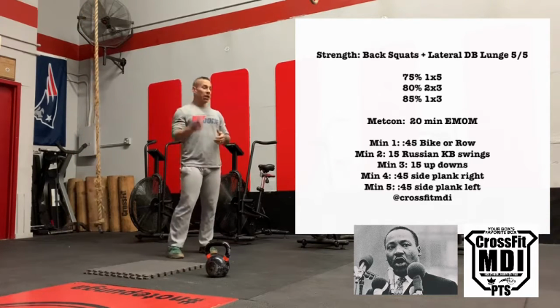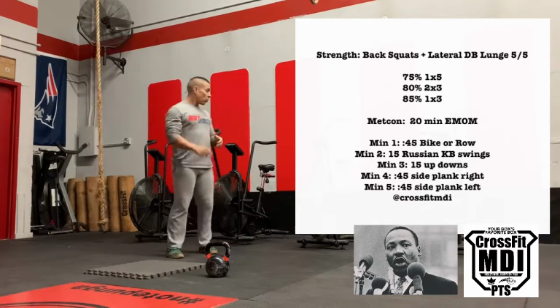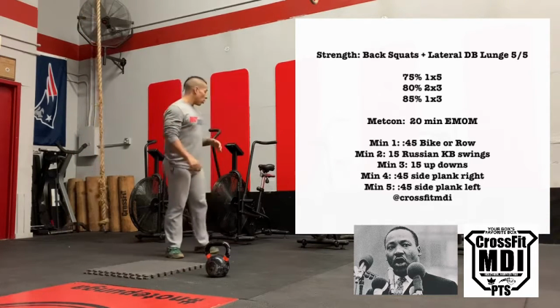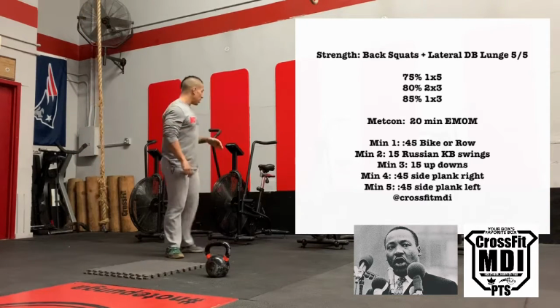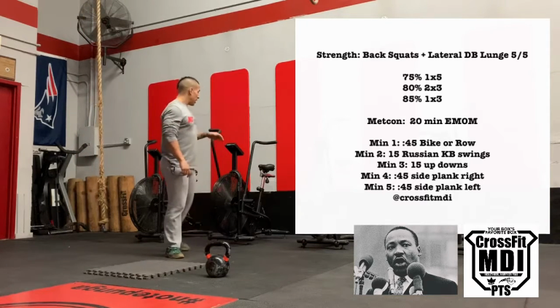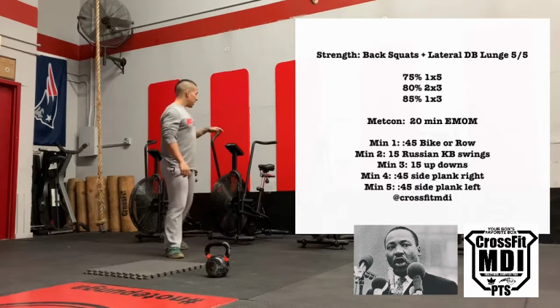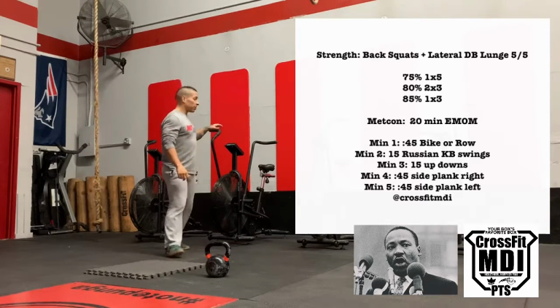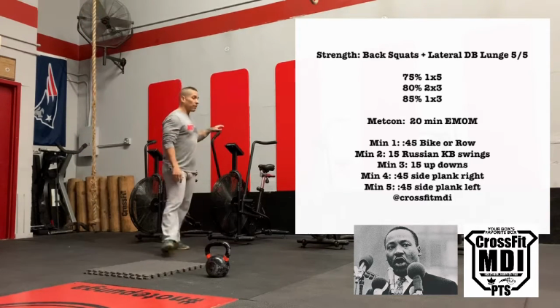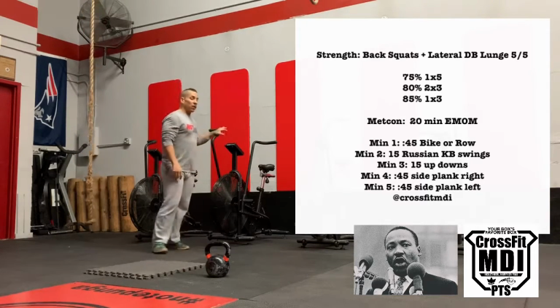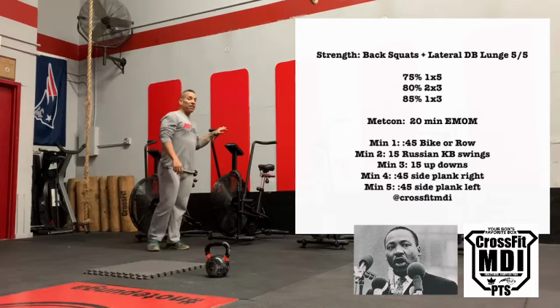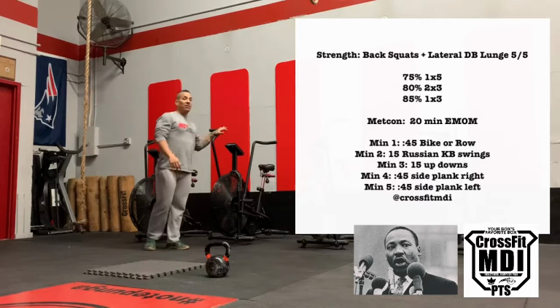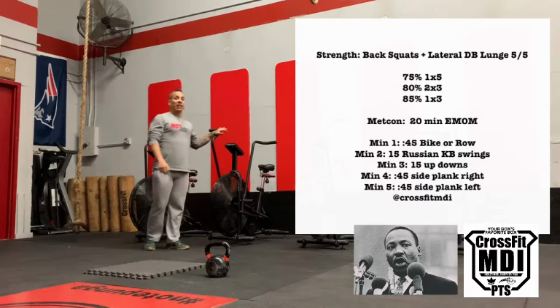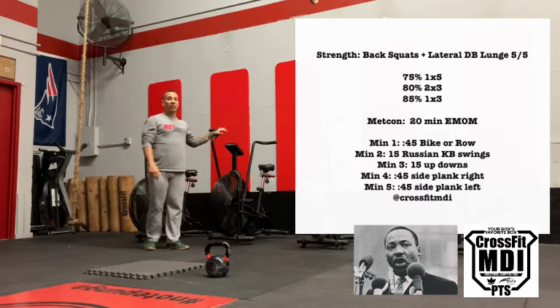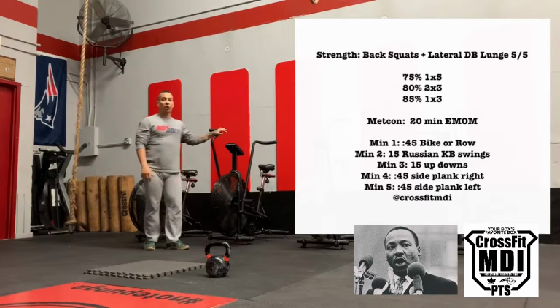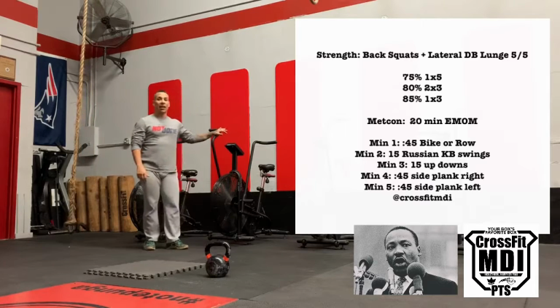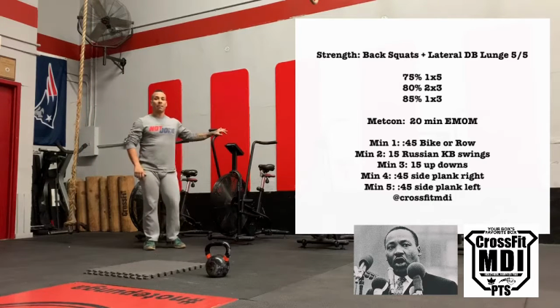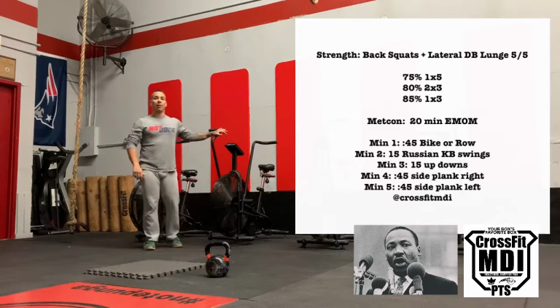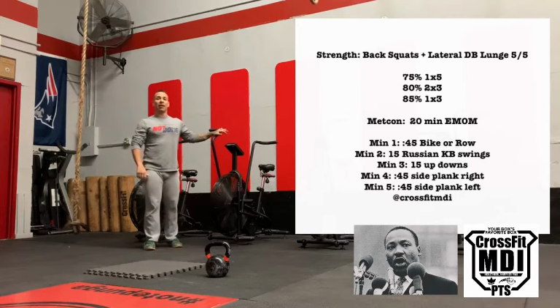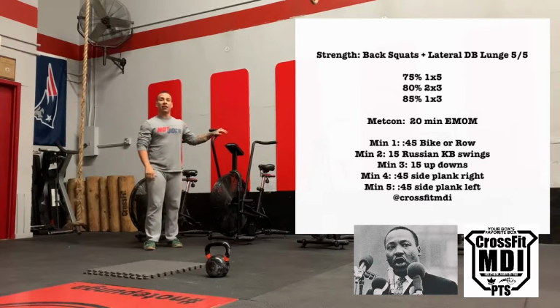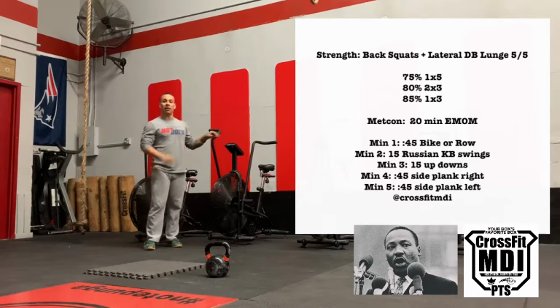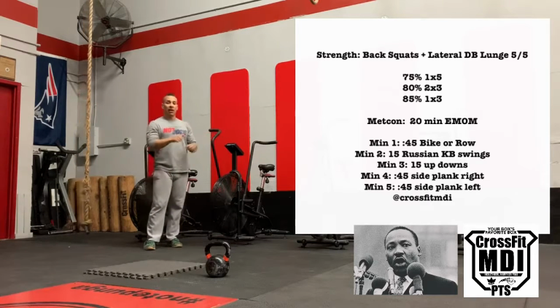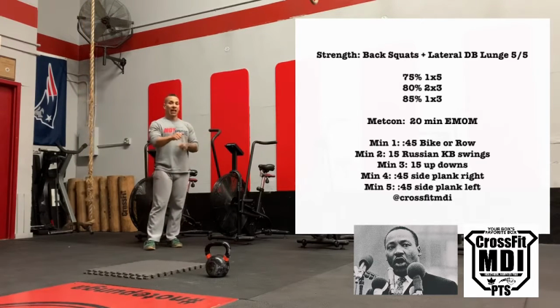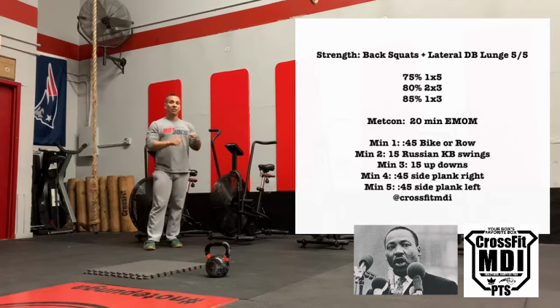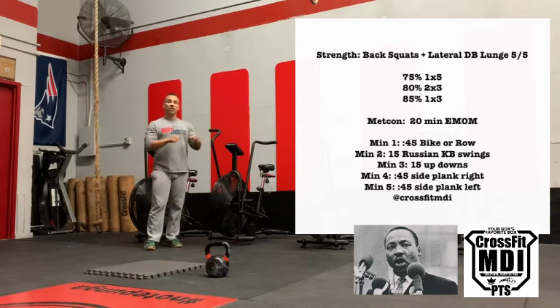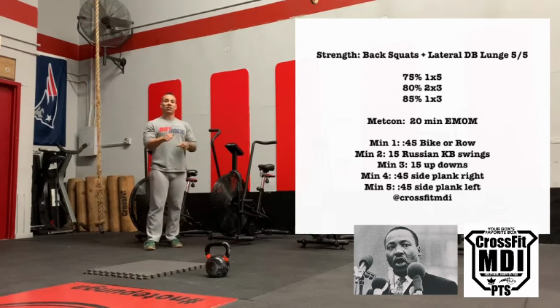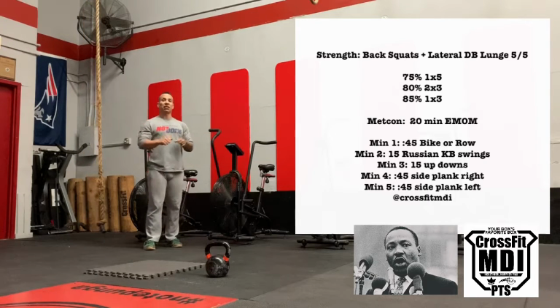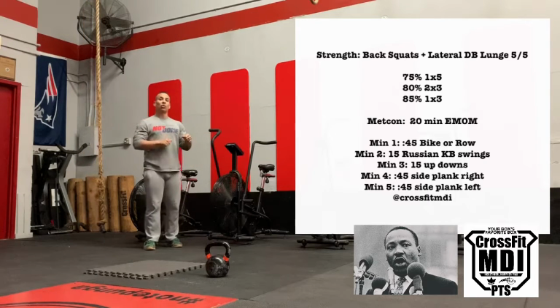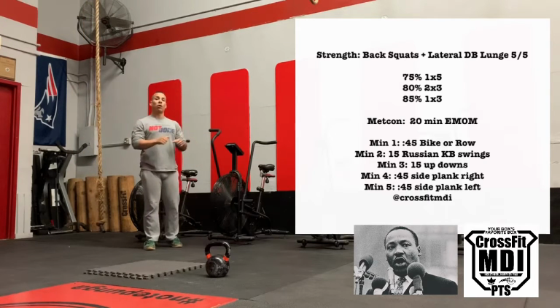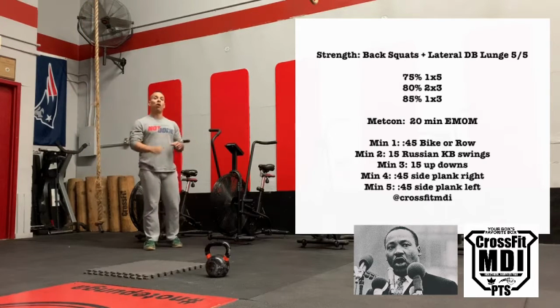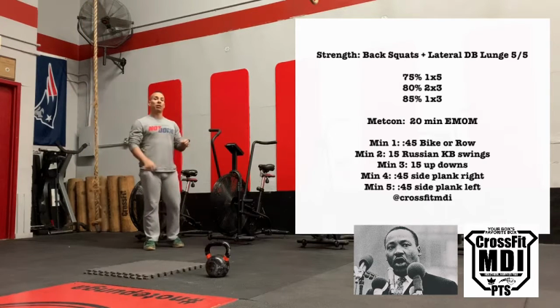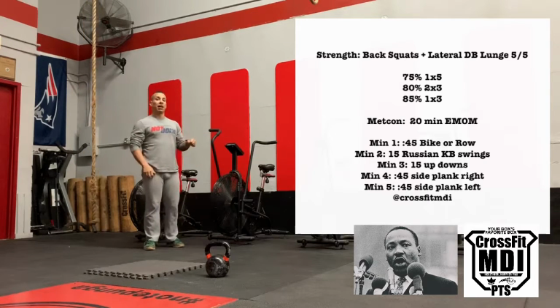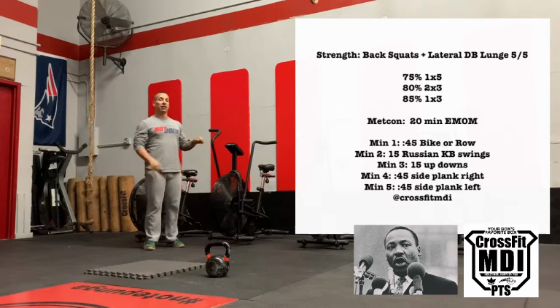Minute number one is going to be 45 seconds on a bike, last 15 seconds going hard guys.